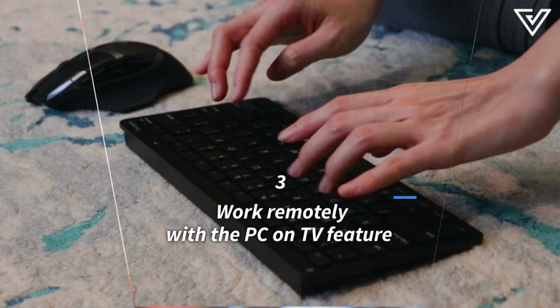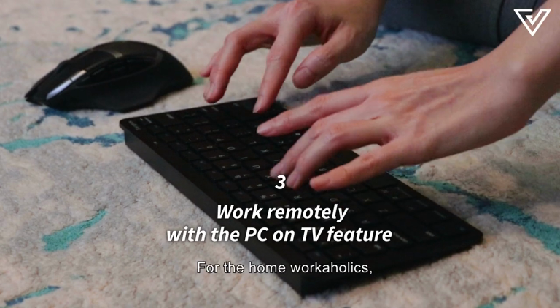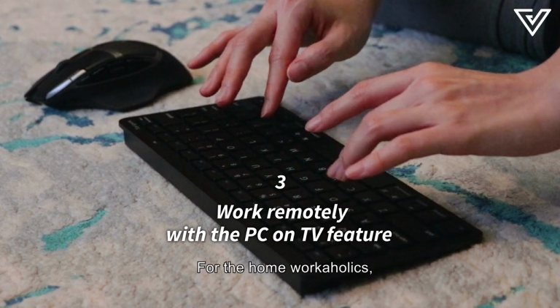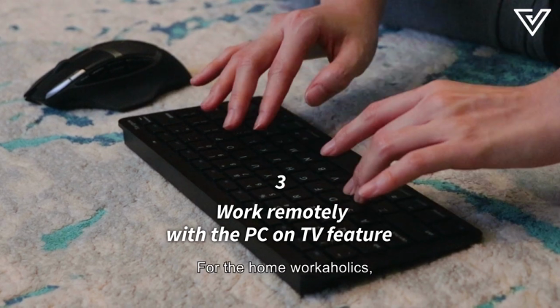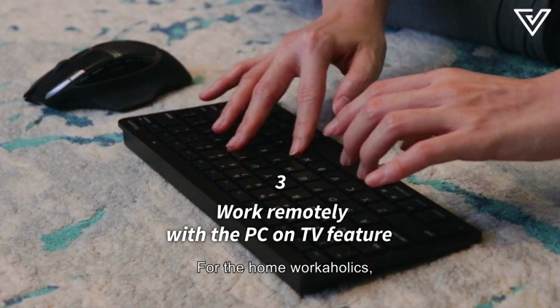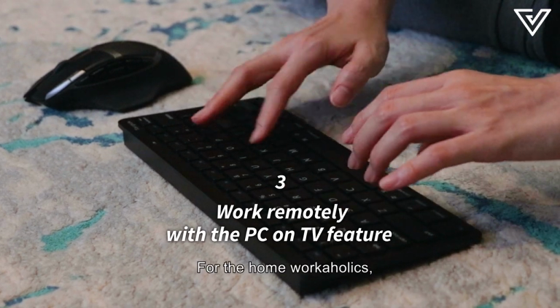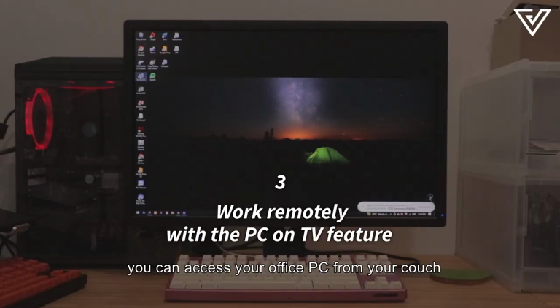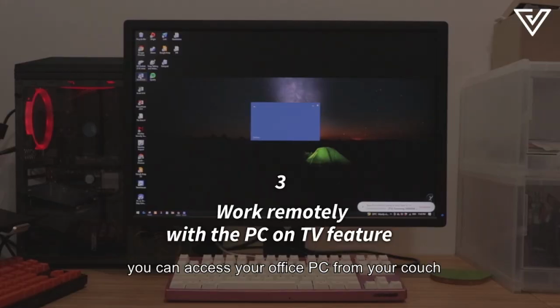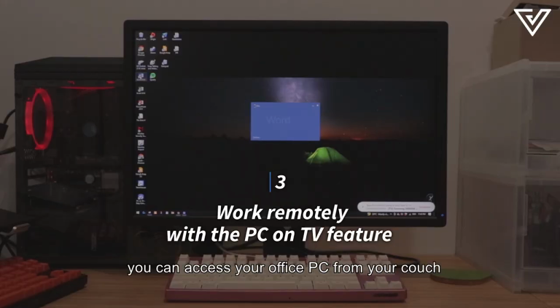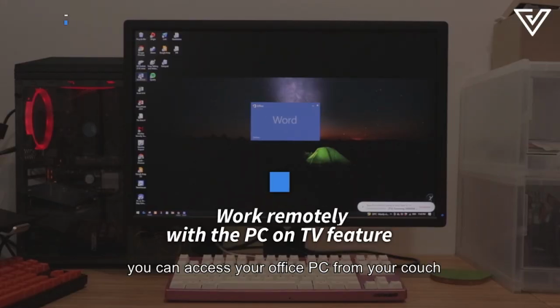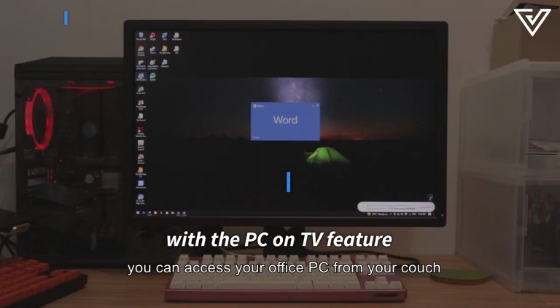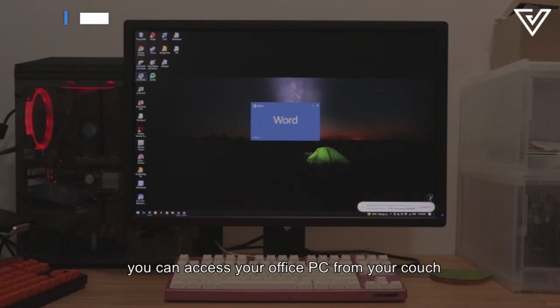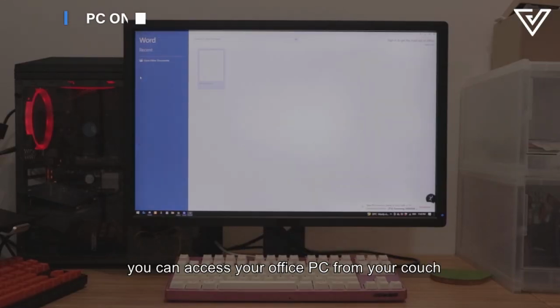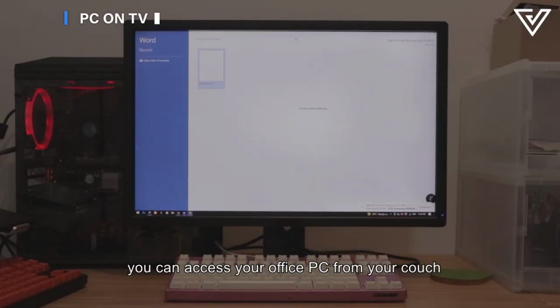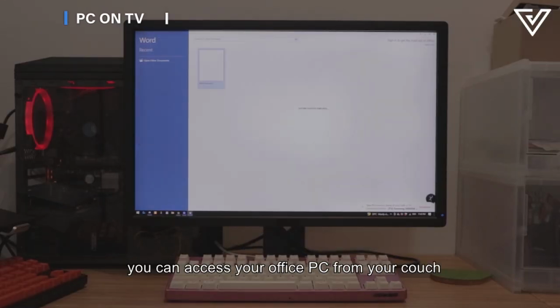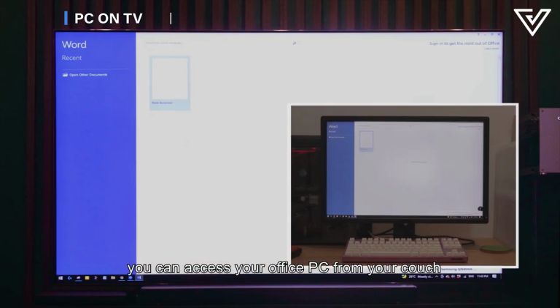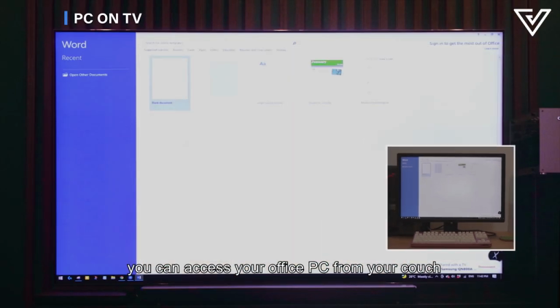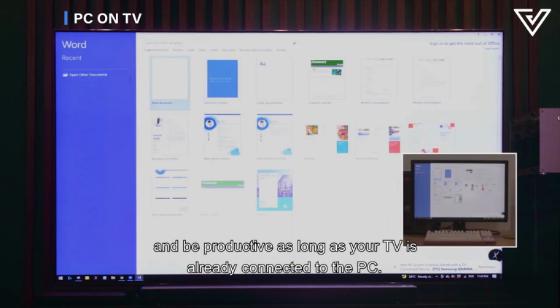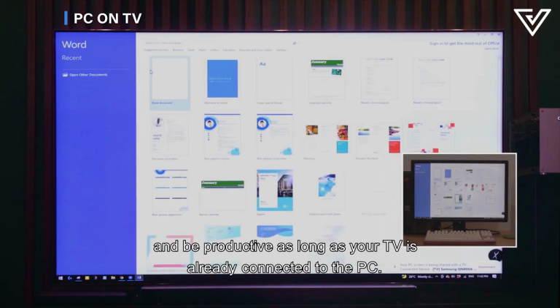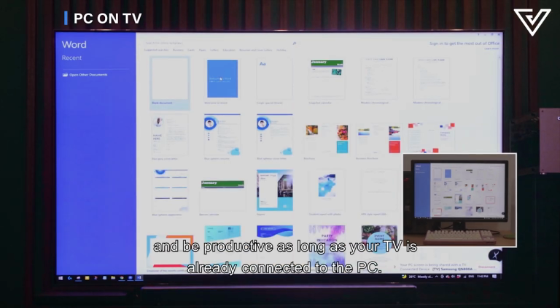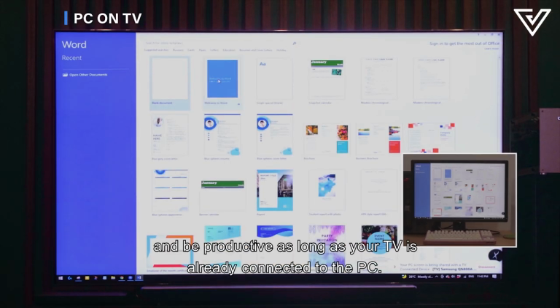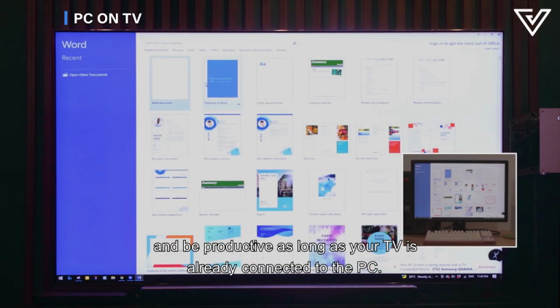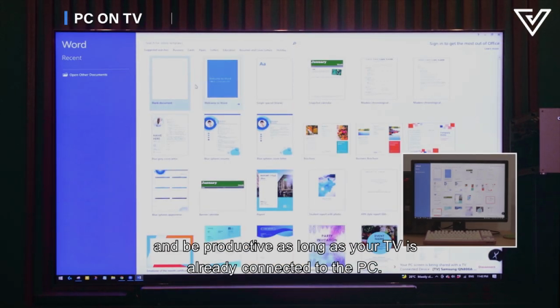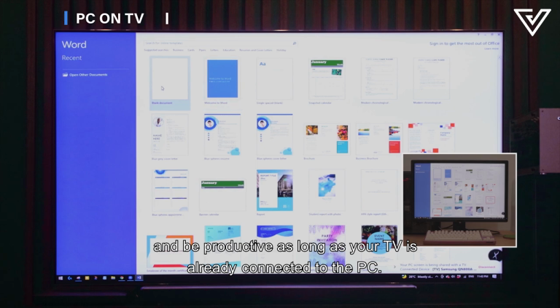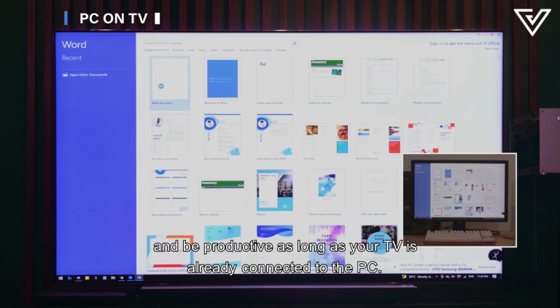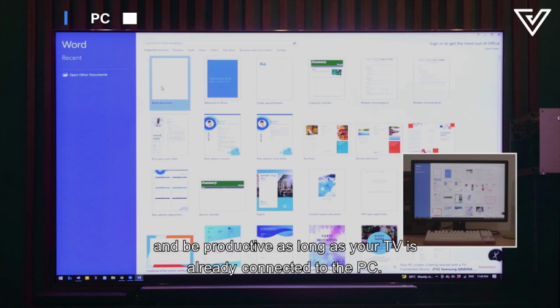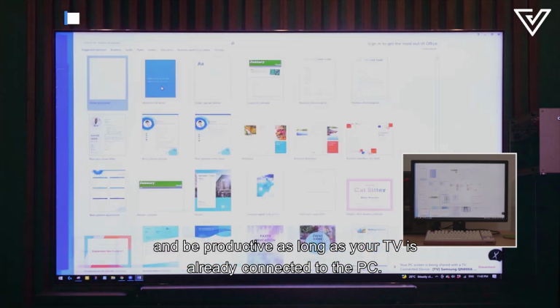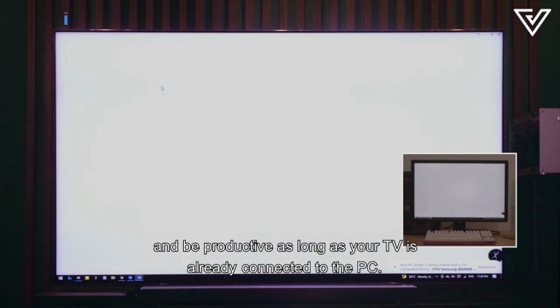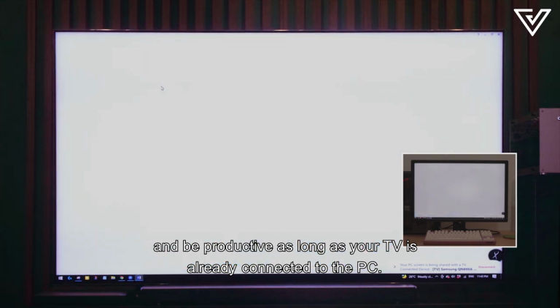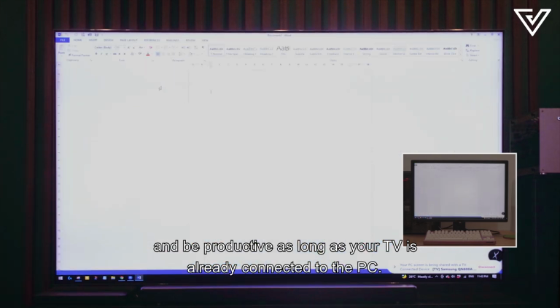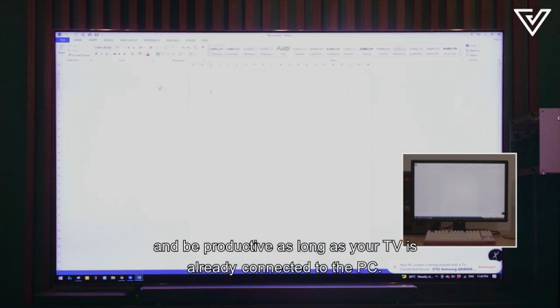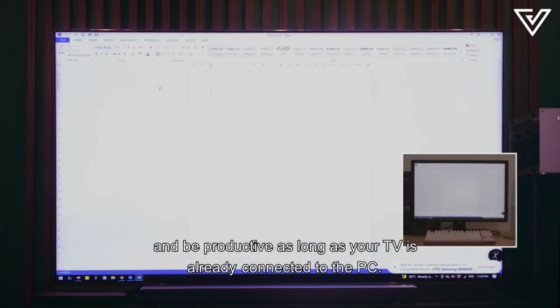For the home workaholics, you can access your office PC from your couch and be productive, as long as your TV is already connected to the PC.